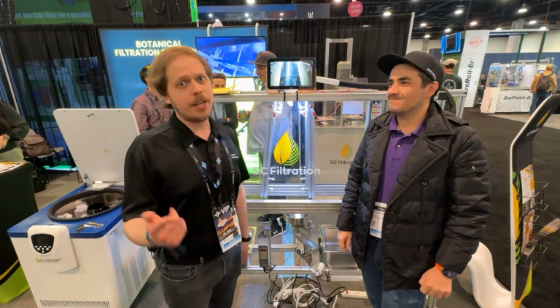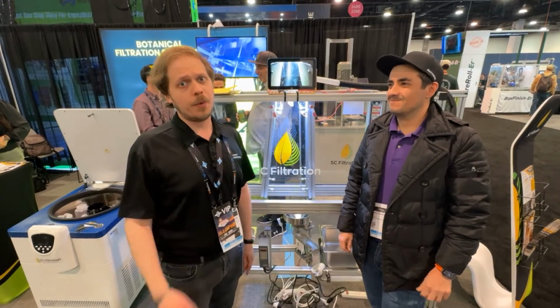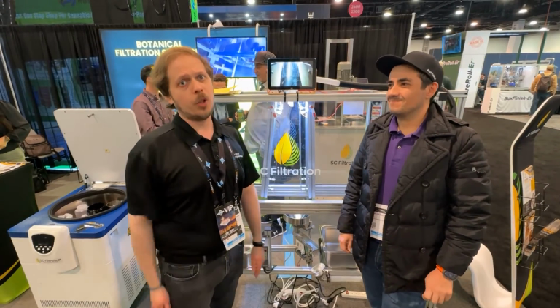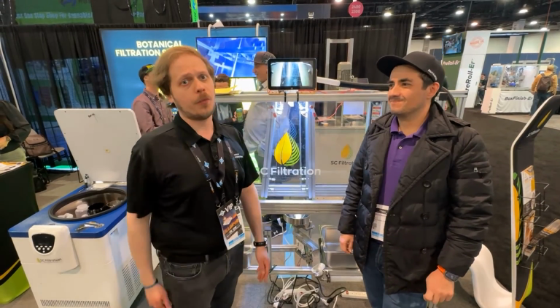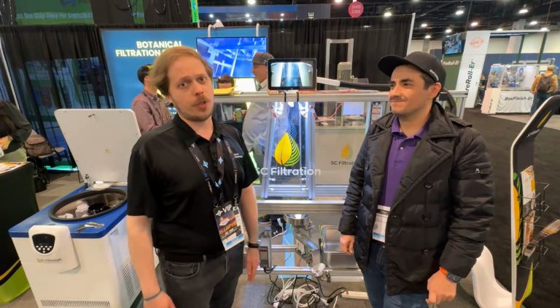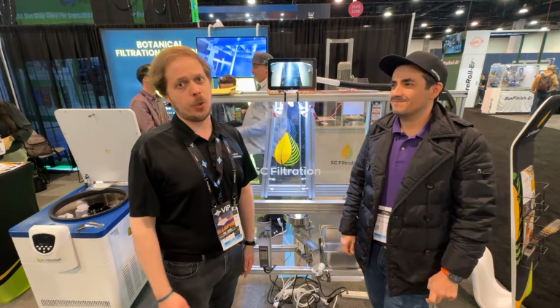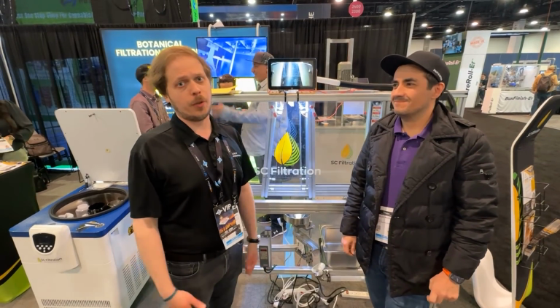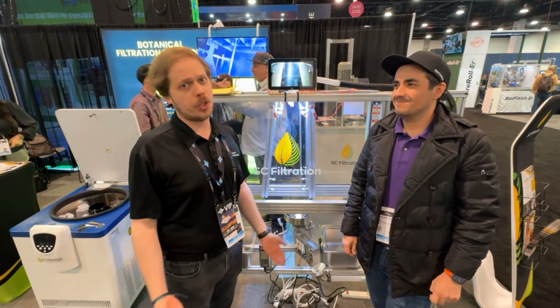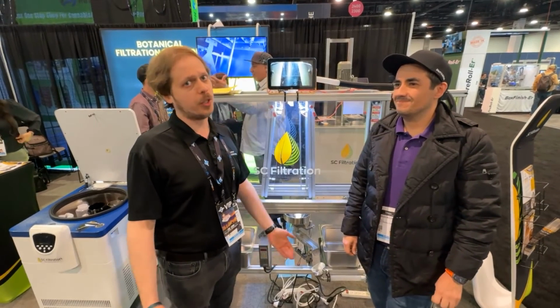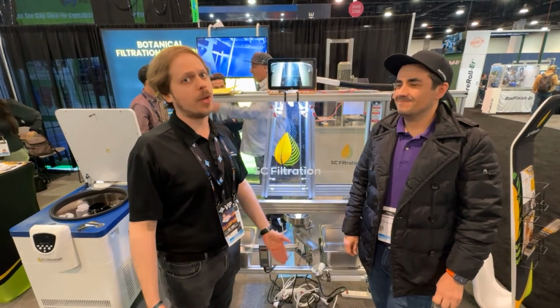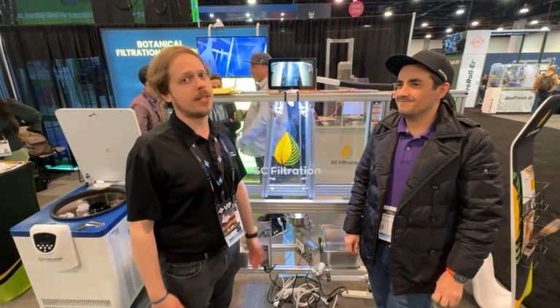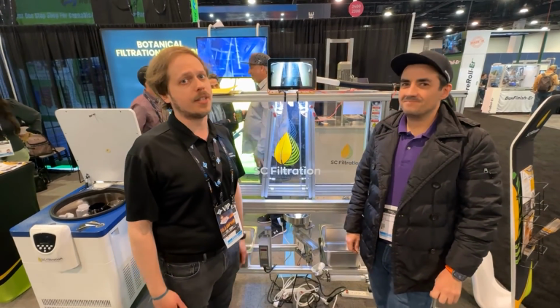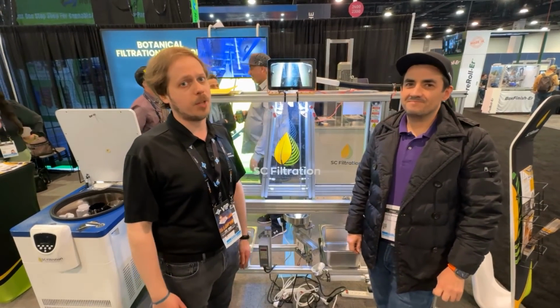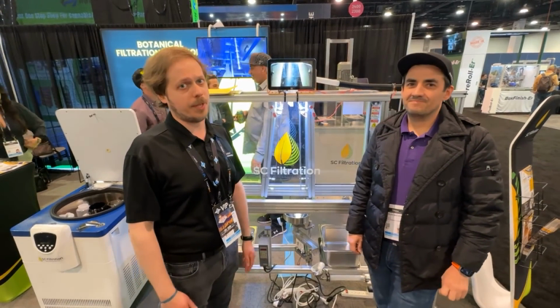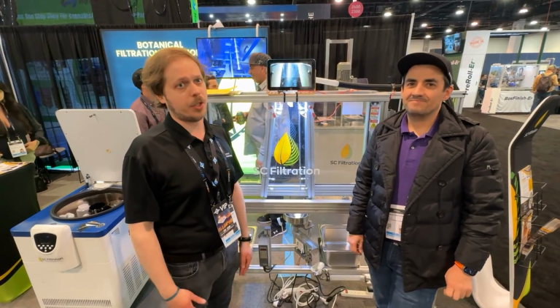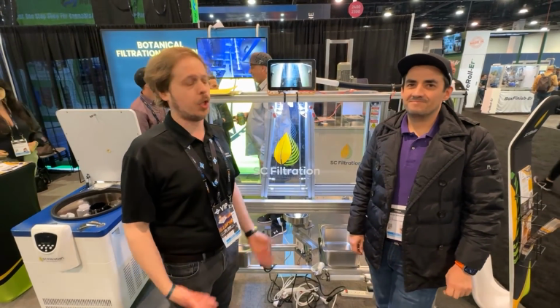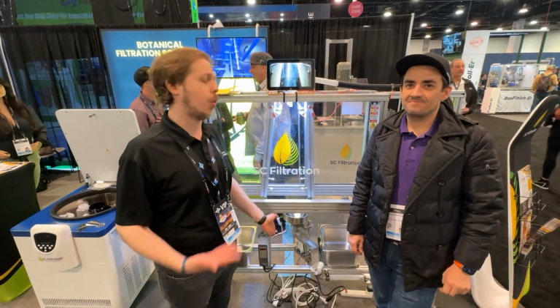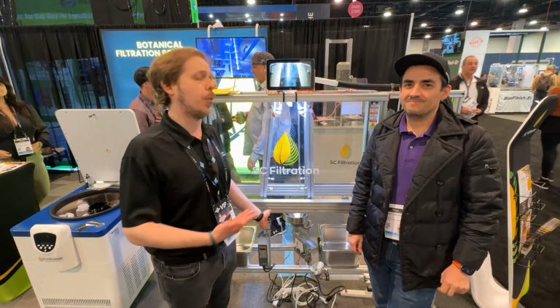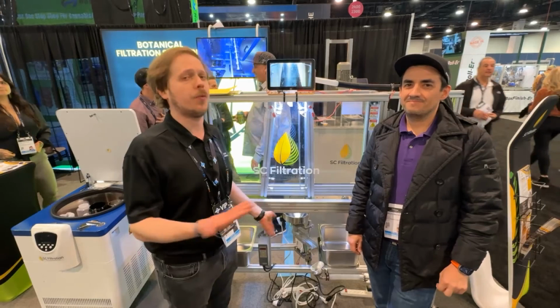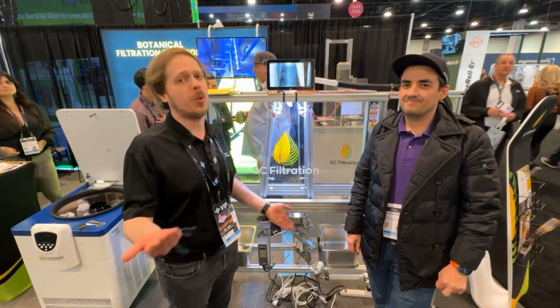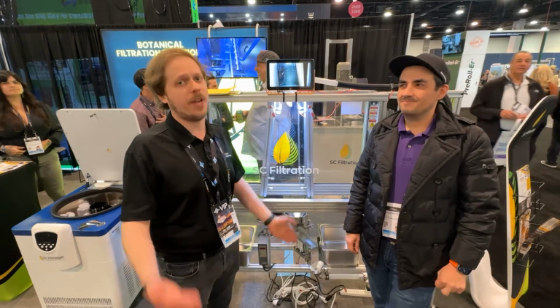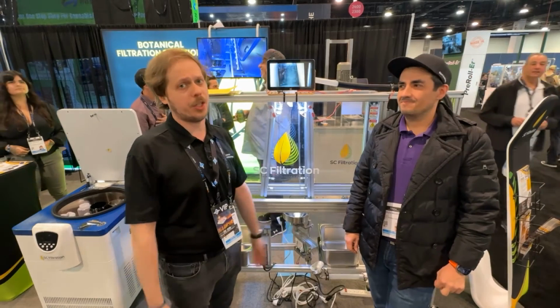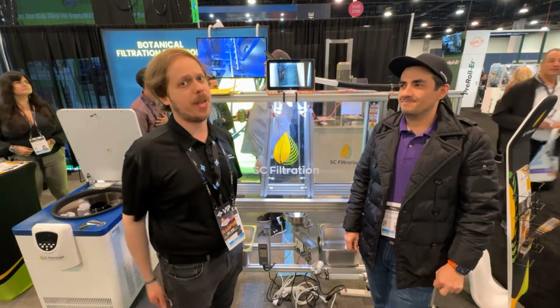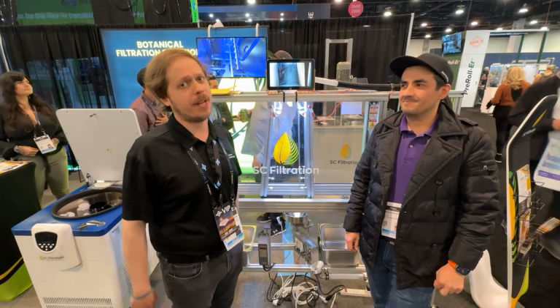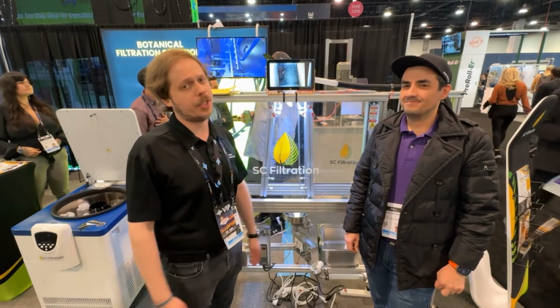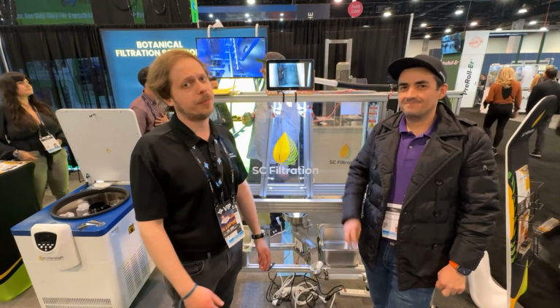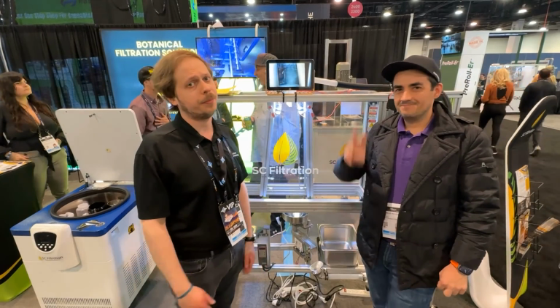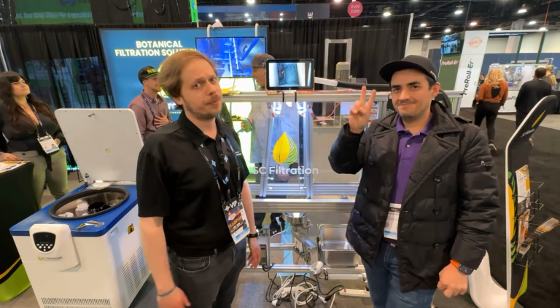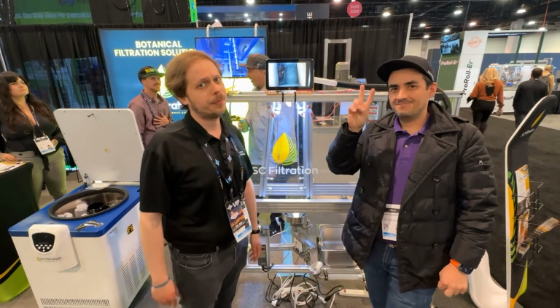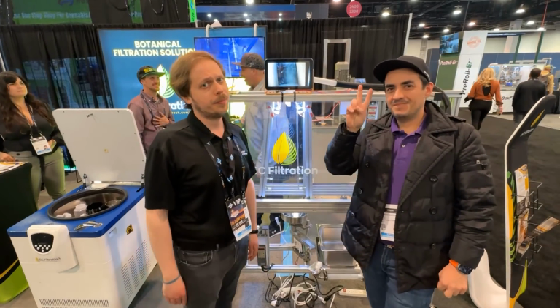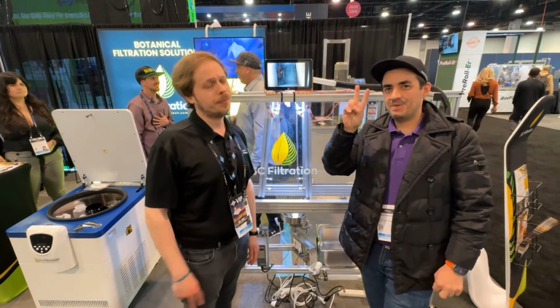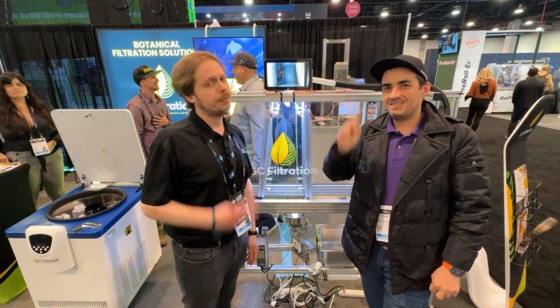I recommend checking out Charles and his wonderful team's work. We look forward to seeing you guys at the next MJBiz to show you all the wonderful new innovations we have next year. Peace.